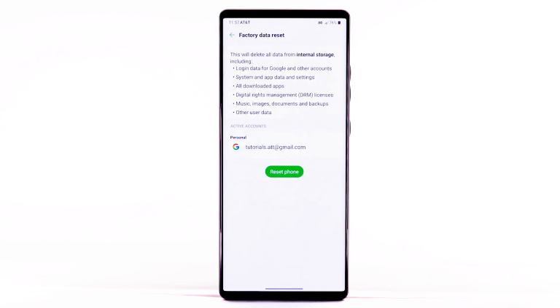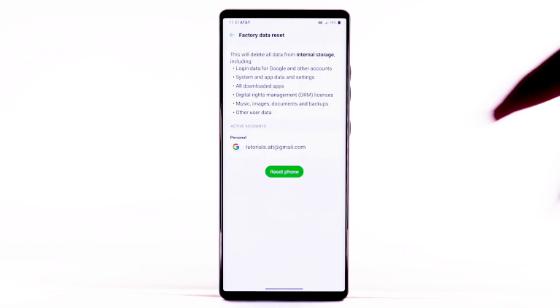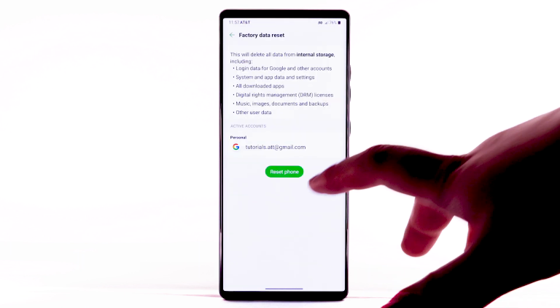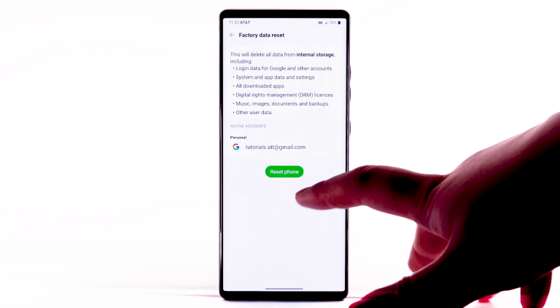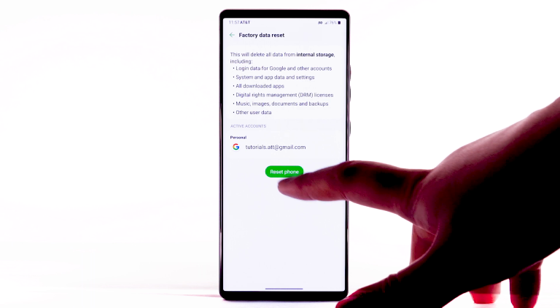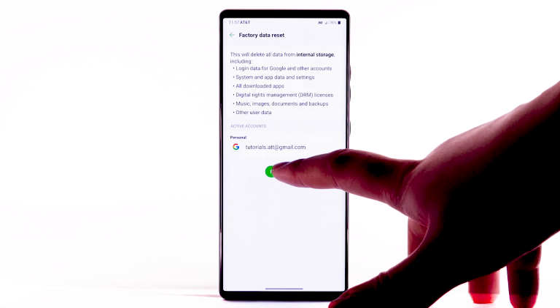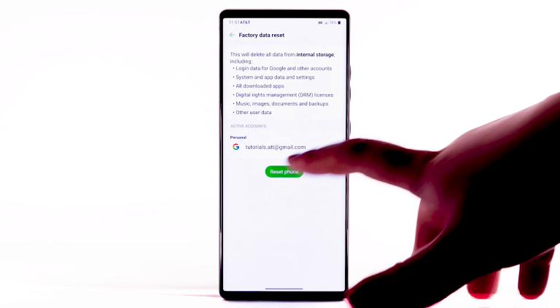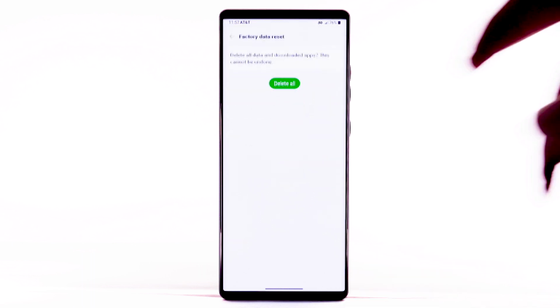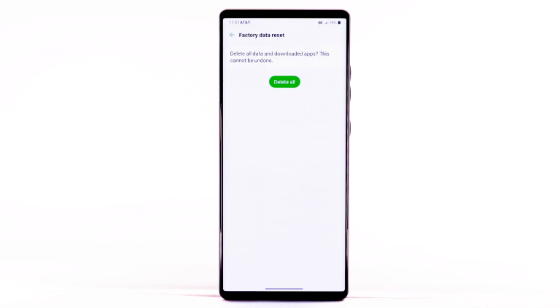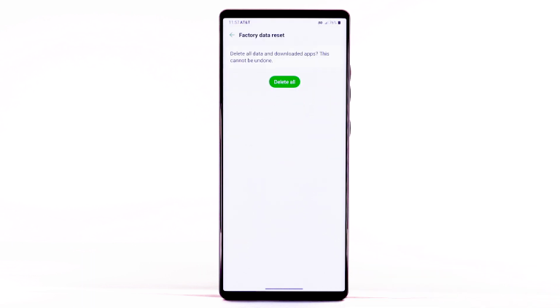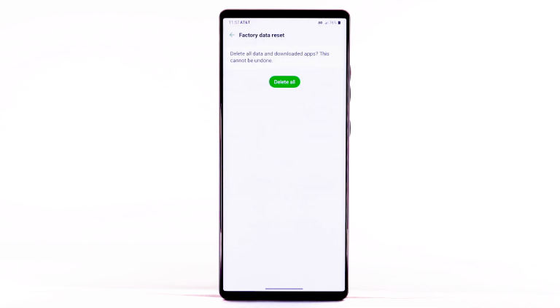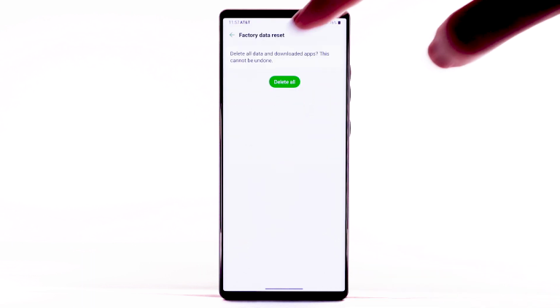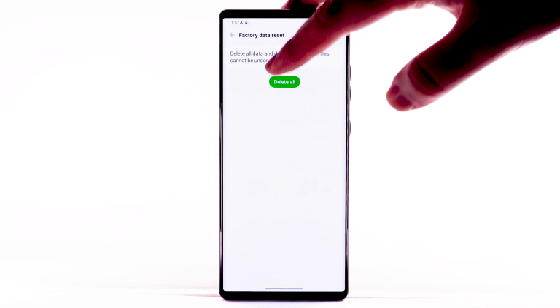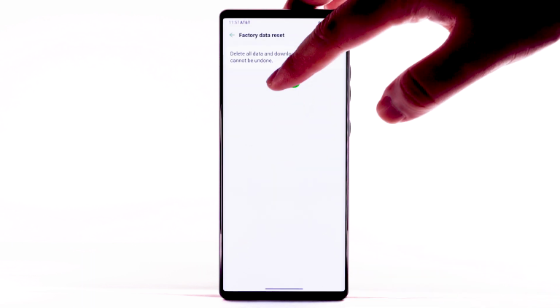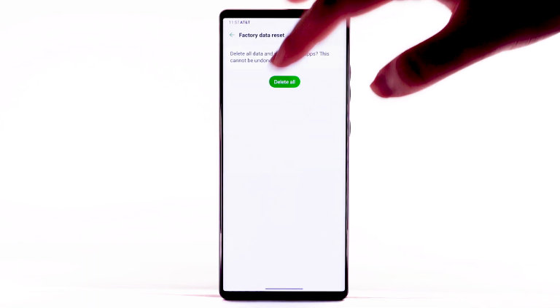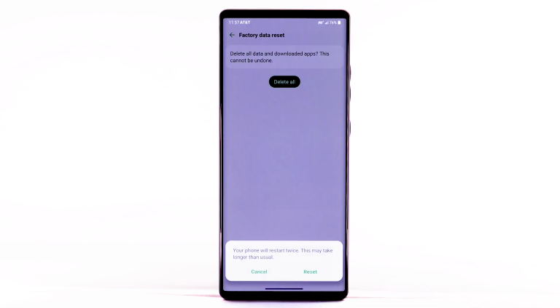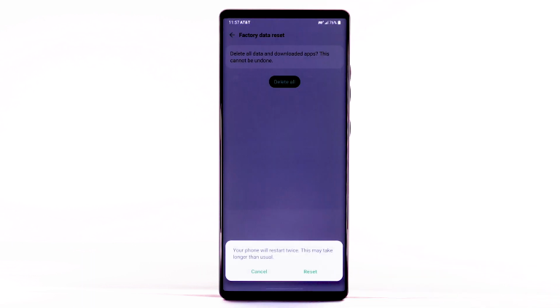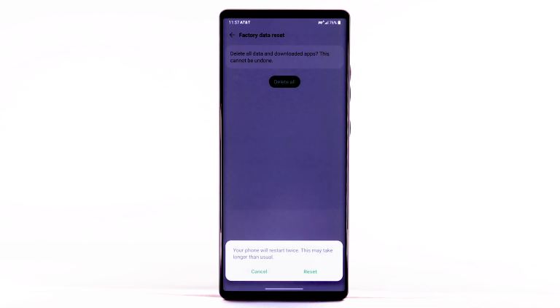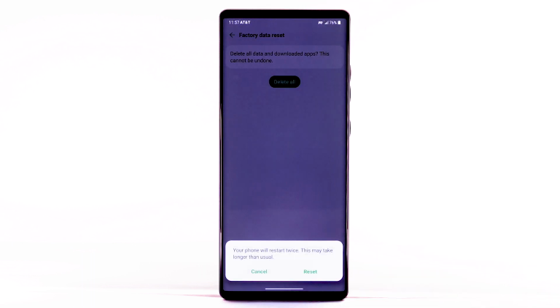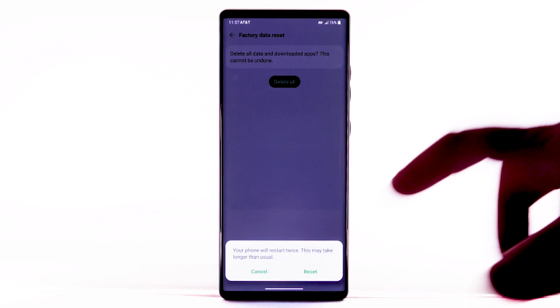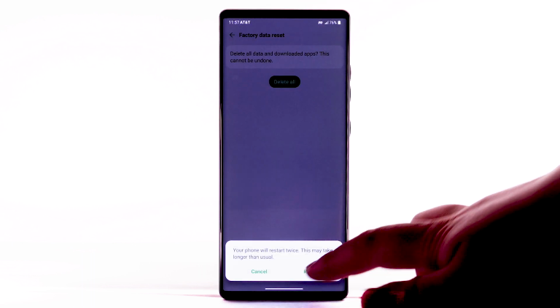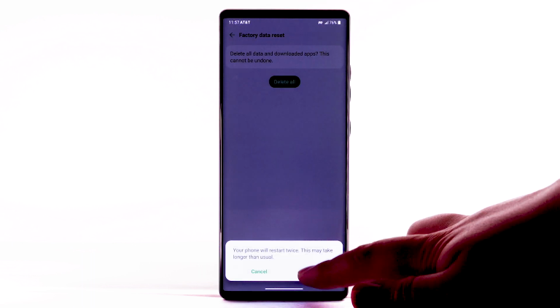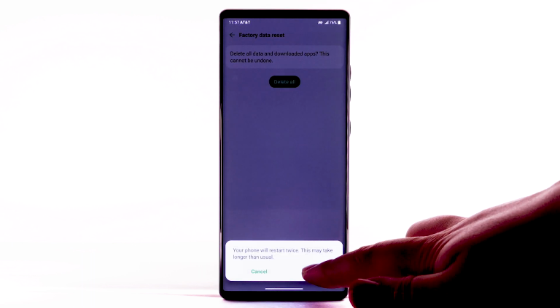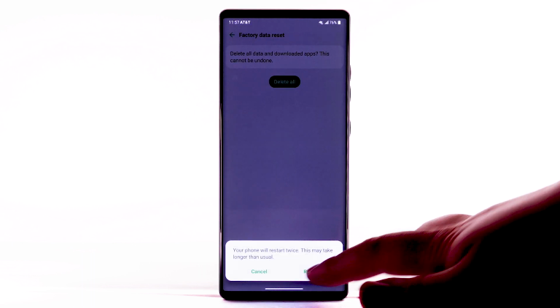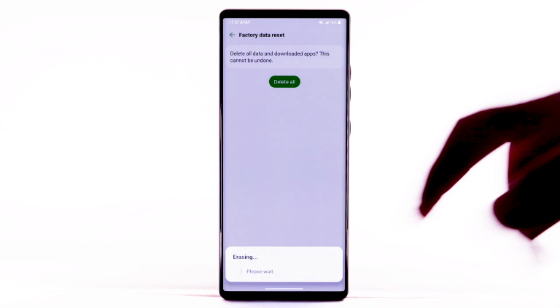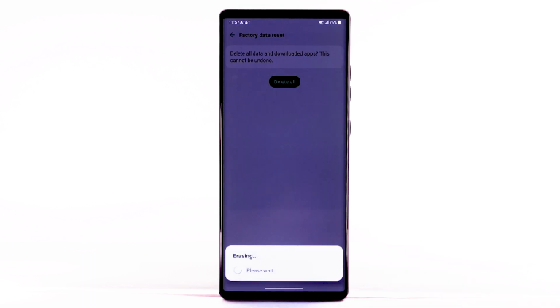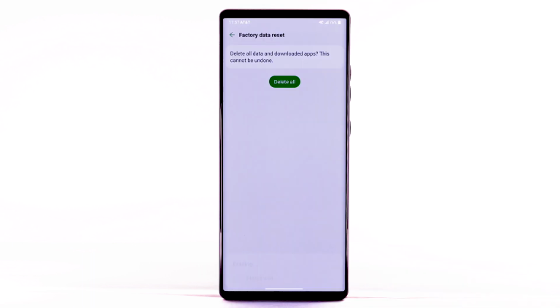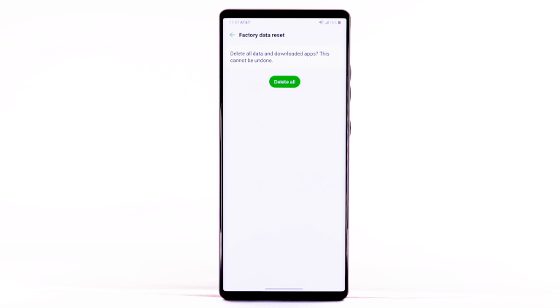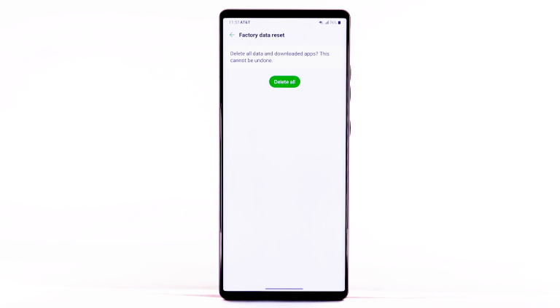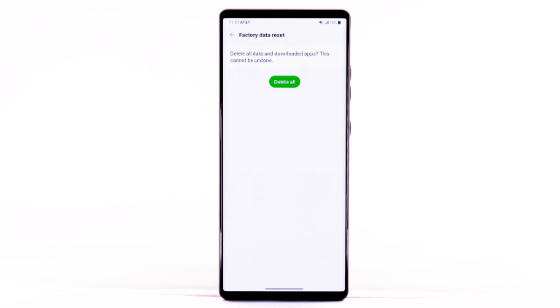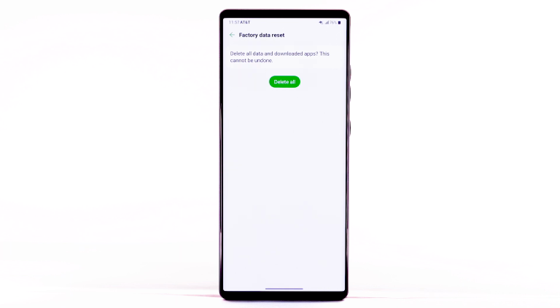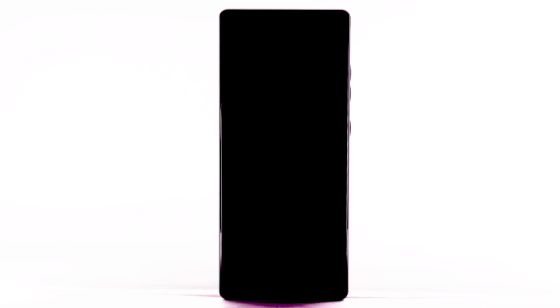Select Reset Phone. Select Delete All. Select Reset. The phone will take a moment to reset.